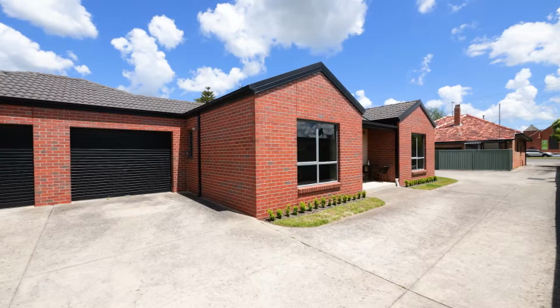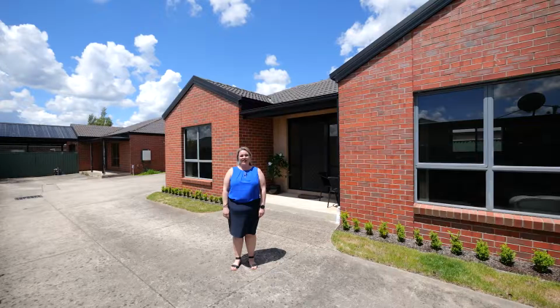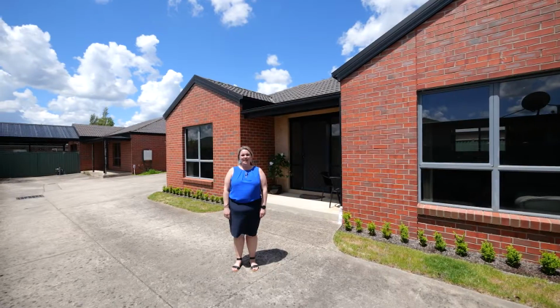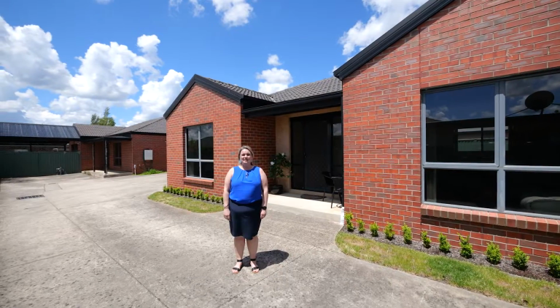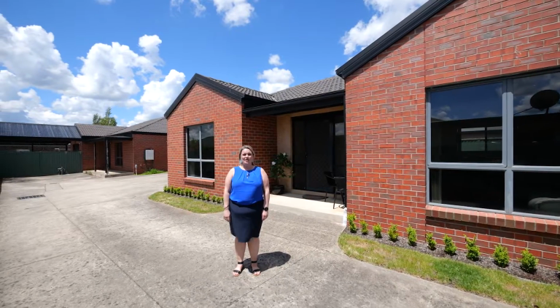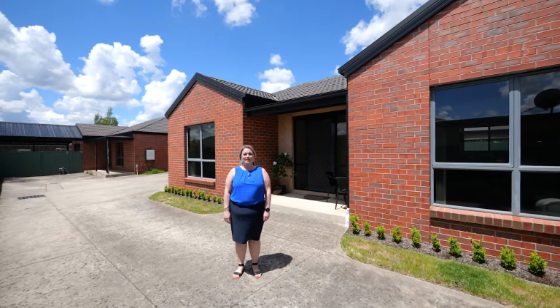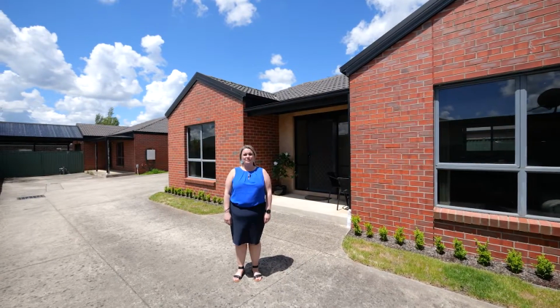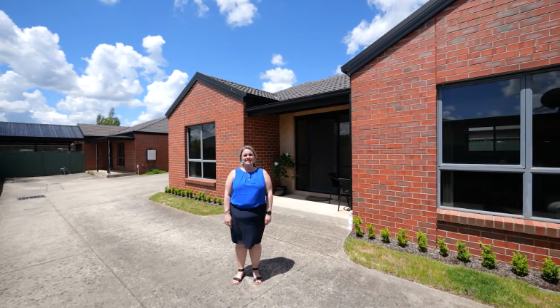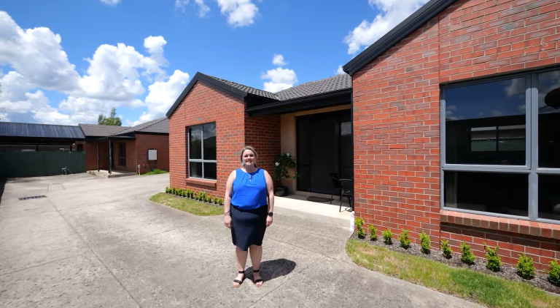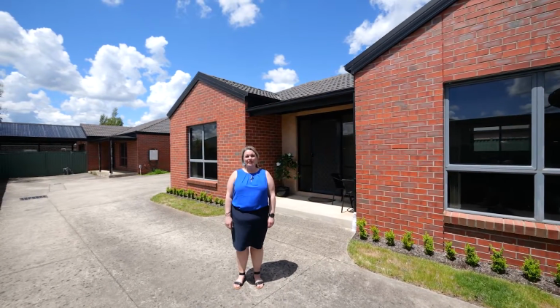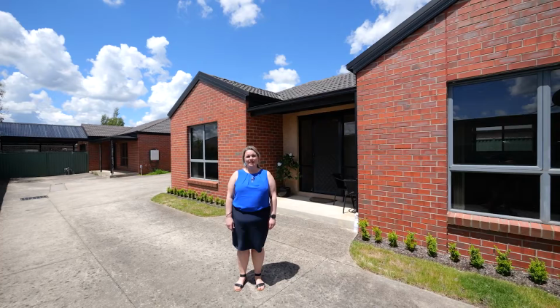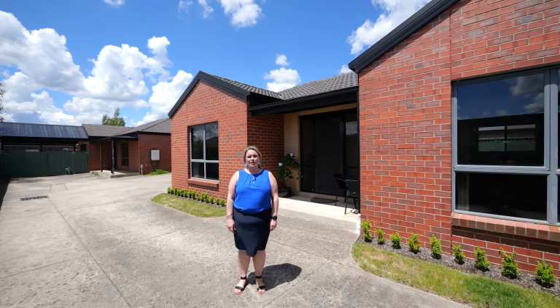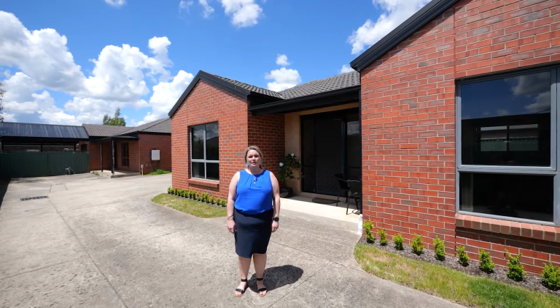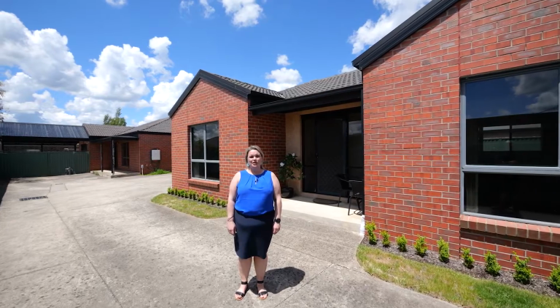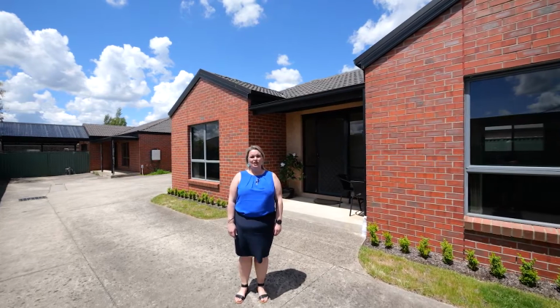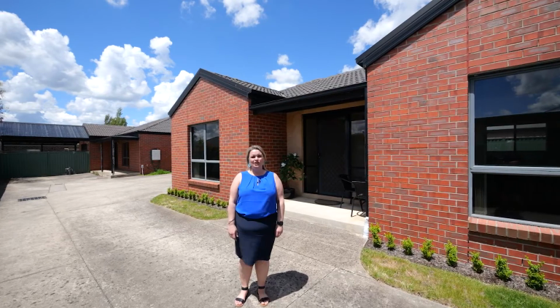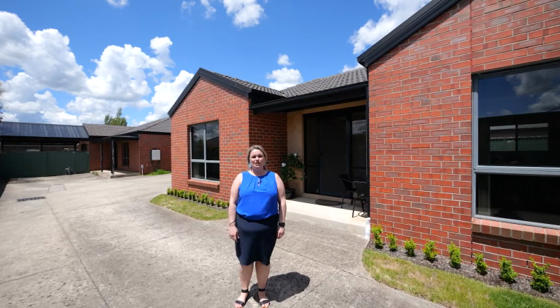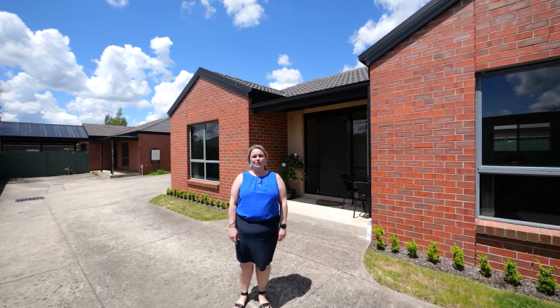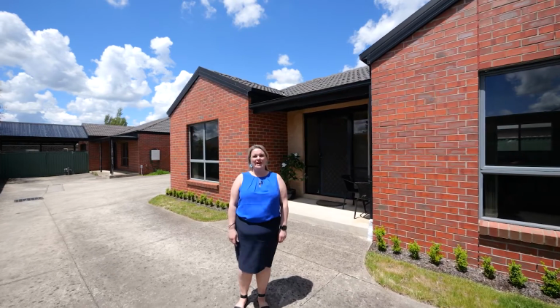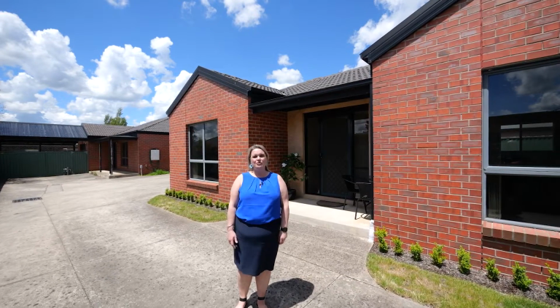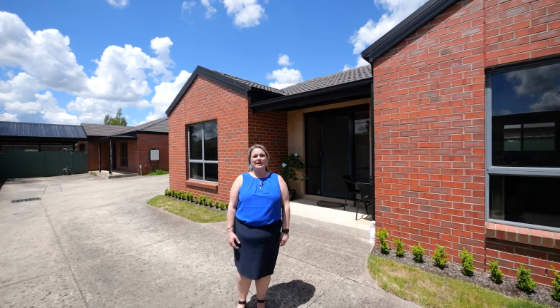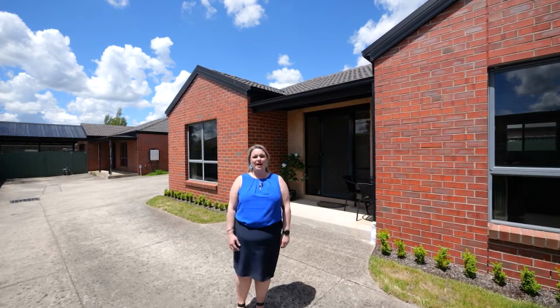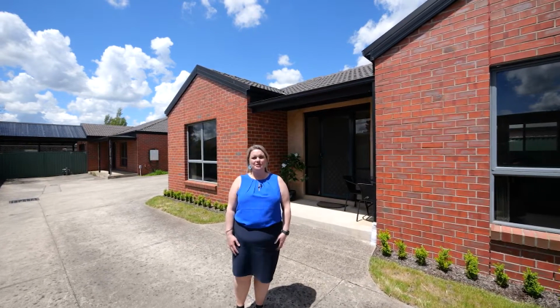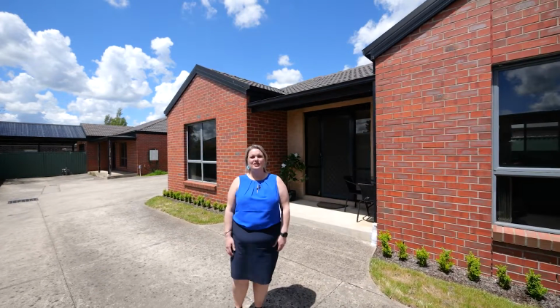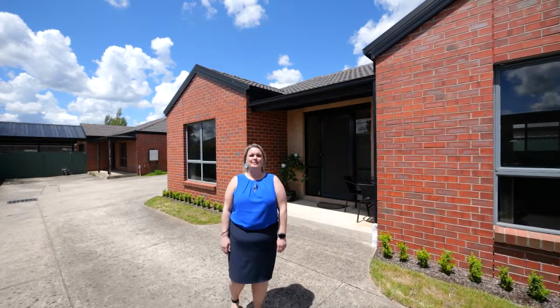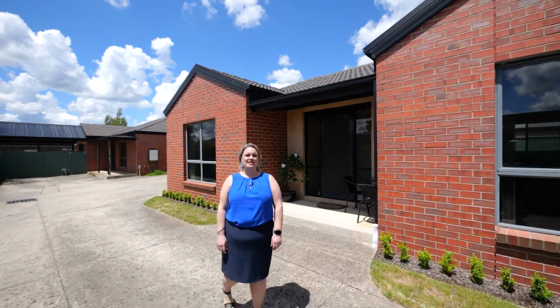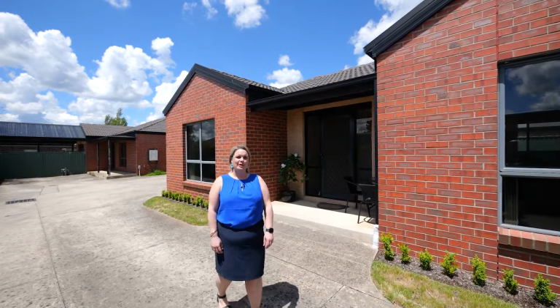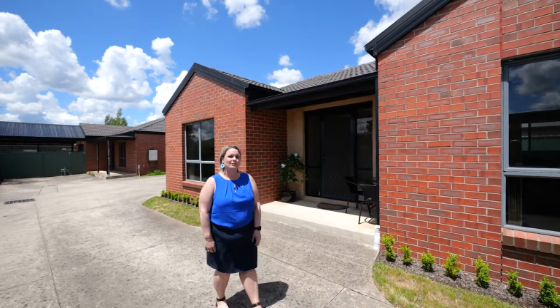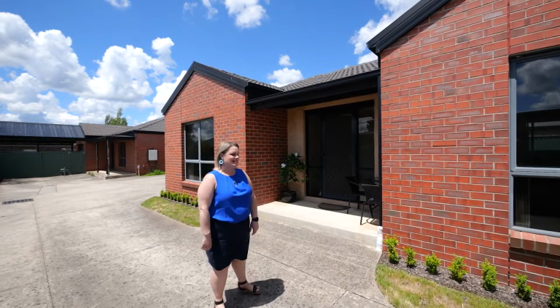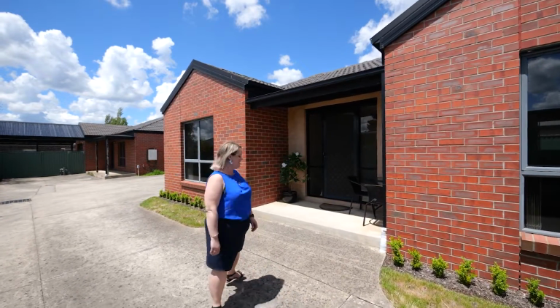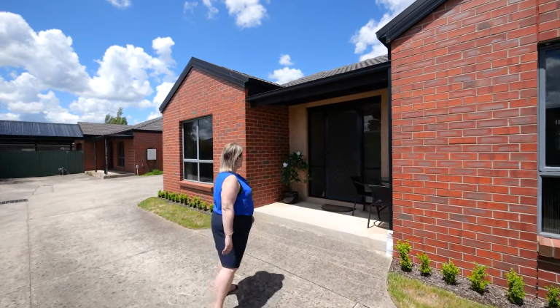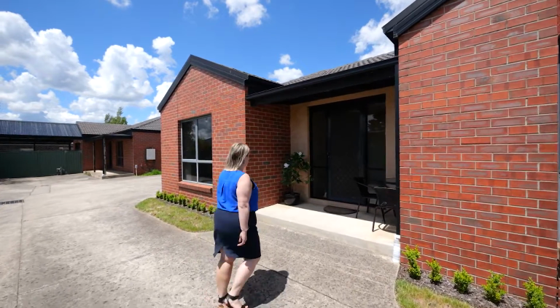Hi, I'm Lisa Horvath from Buxton's Ballarat and I welcome you to Unit 2, 101 Albert Street, Sebastopol. Let's take a look.